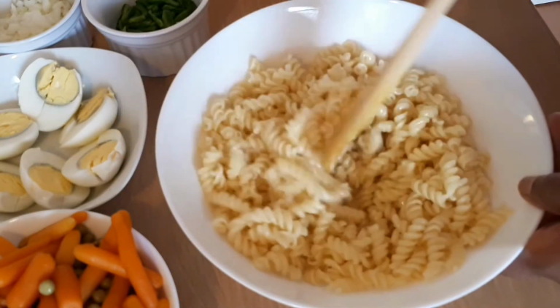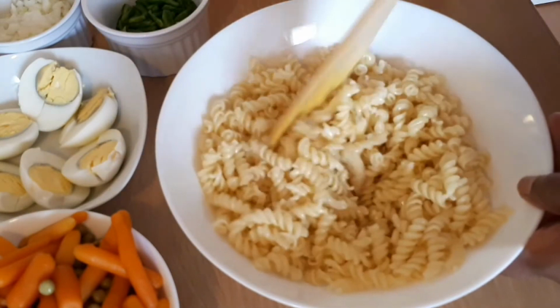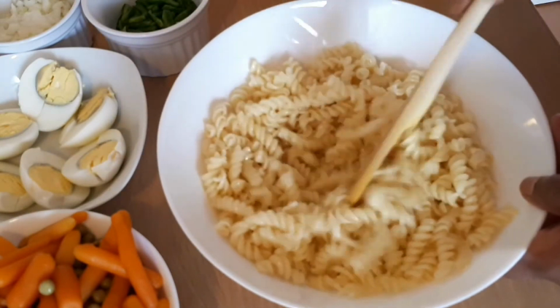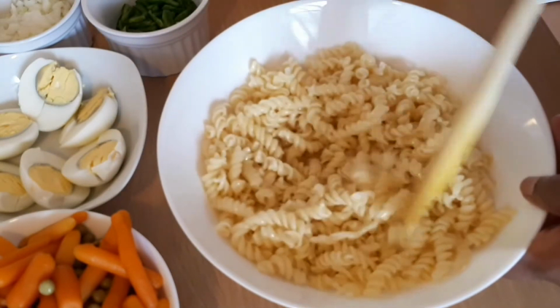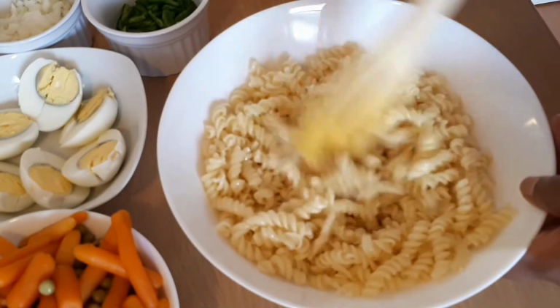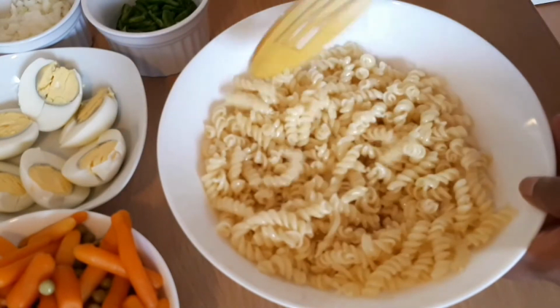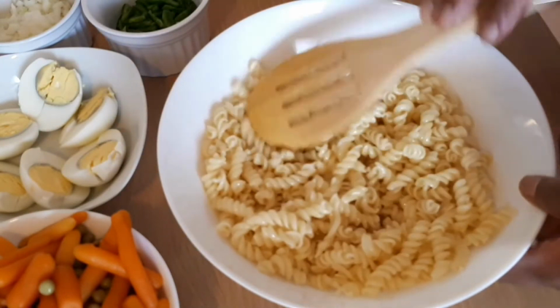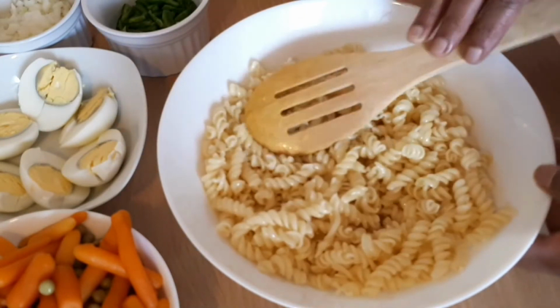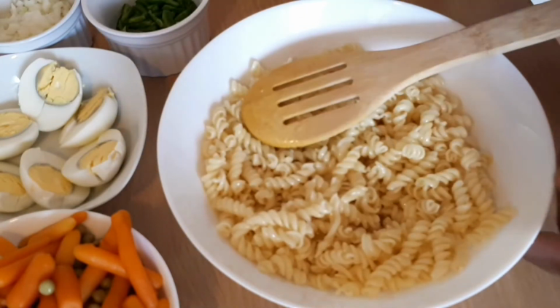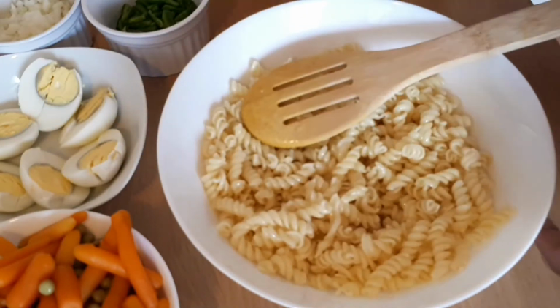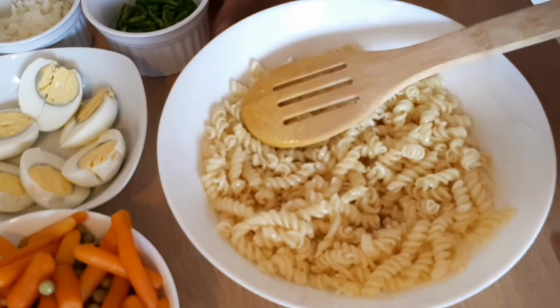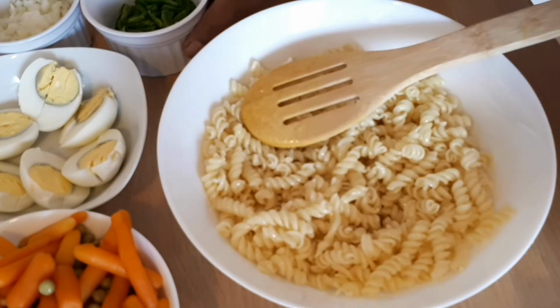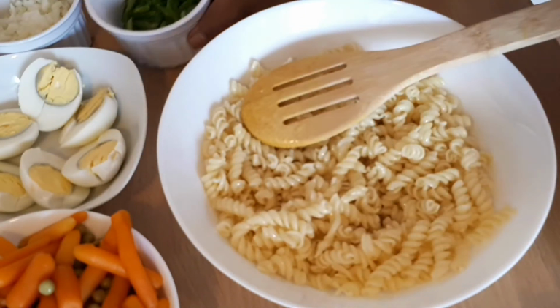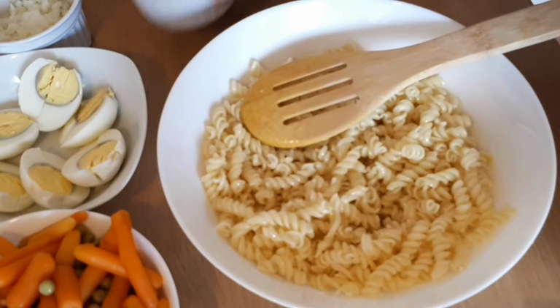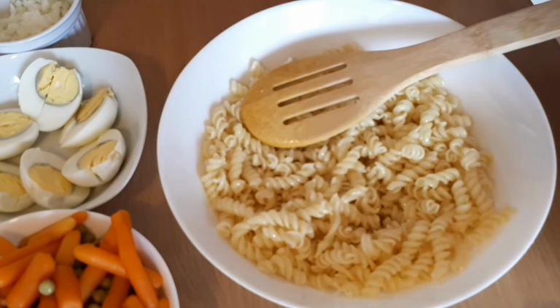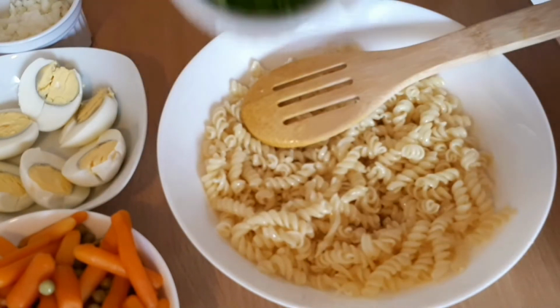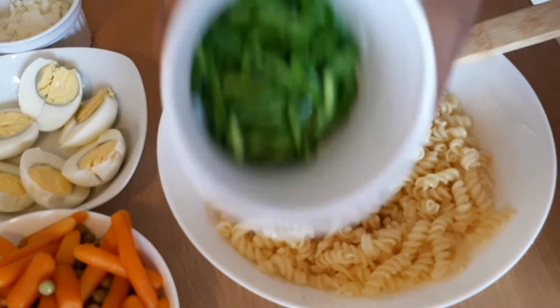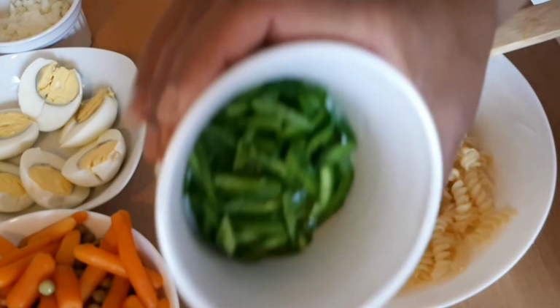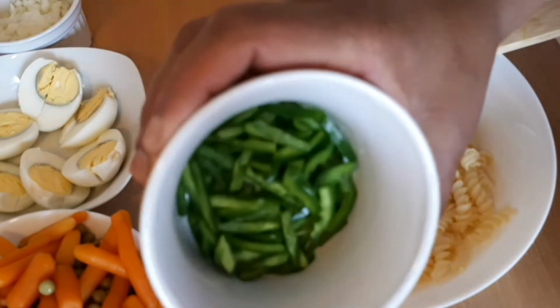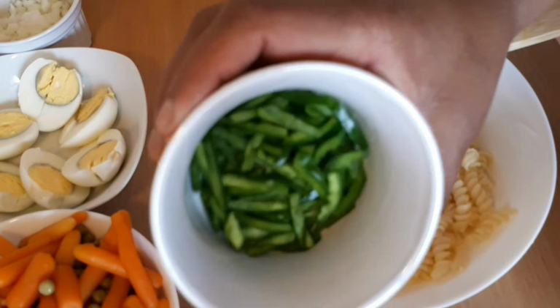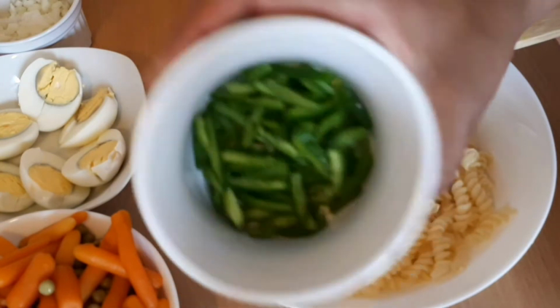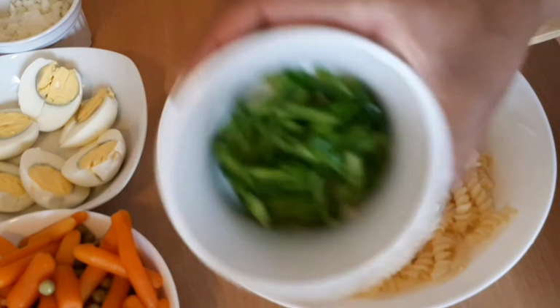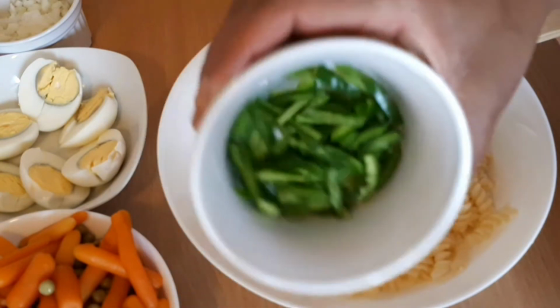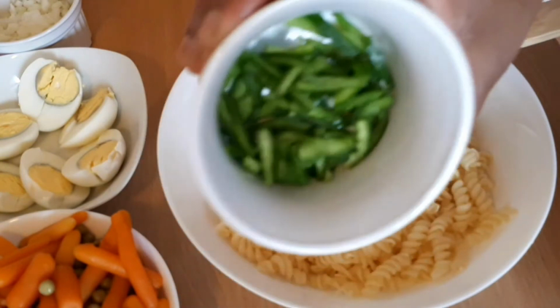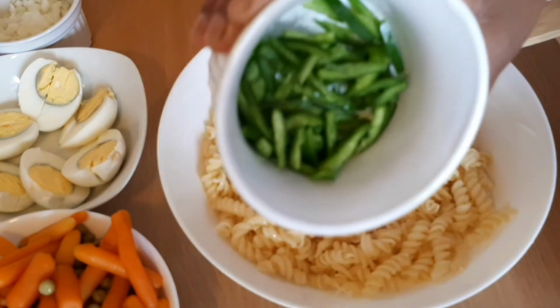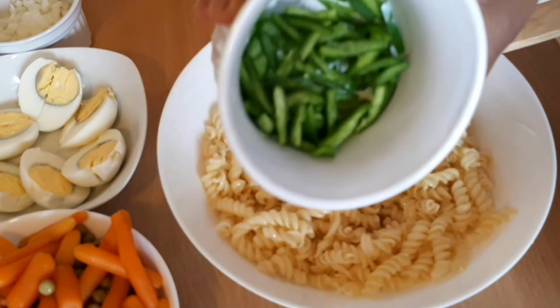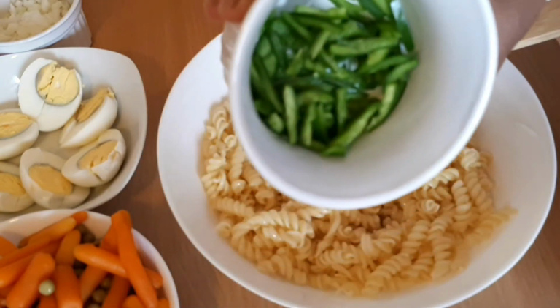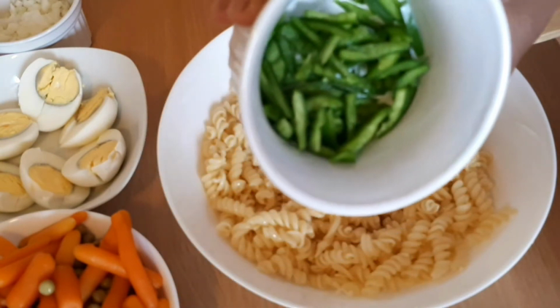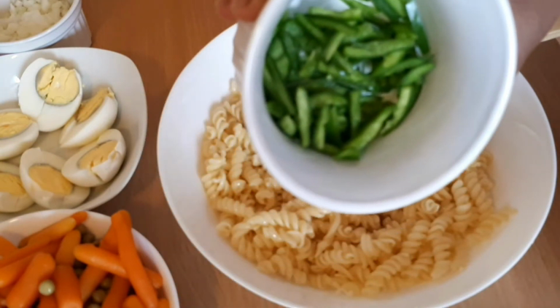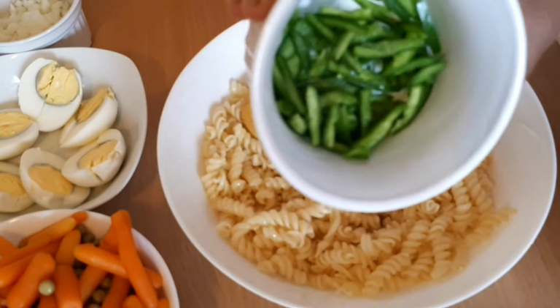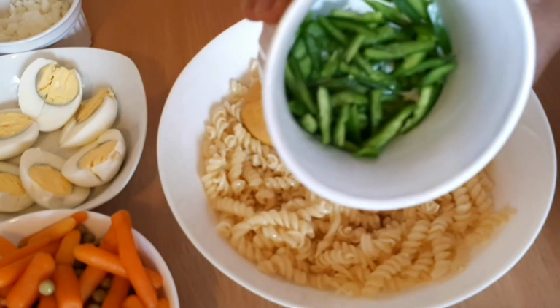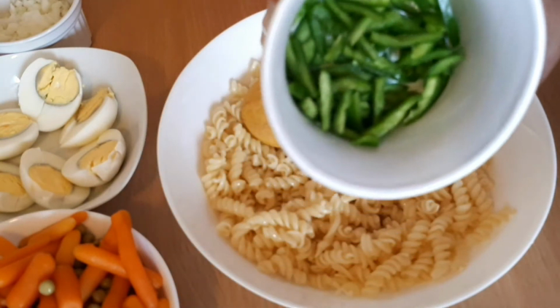The noodles are very good. The noodles are very soft.